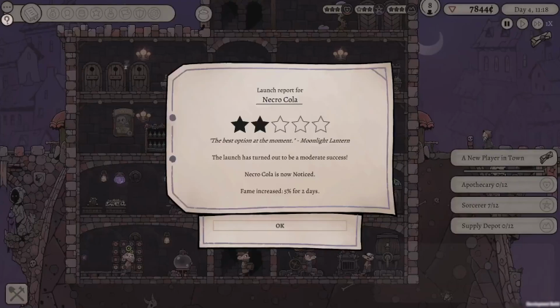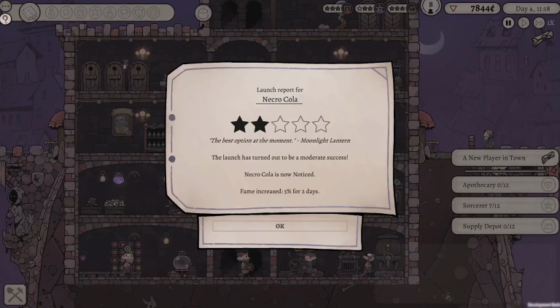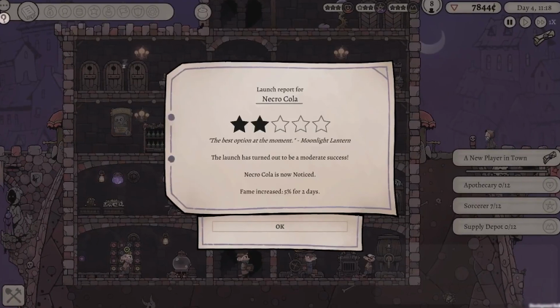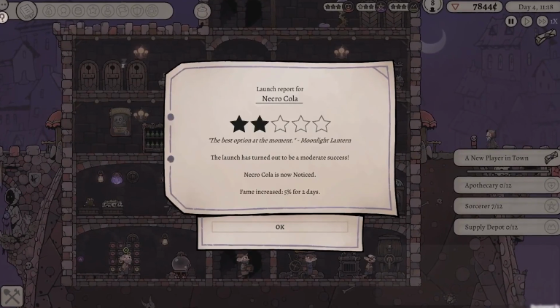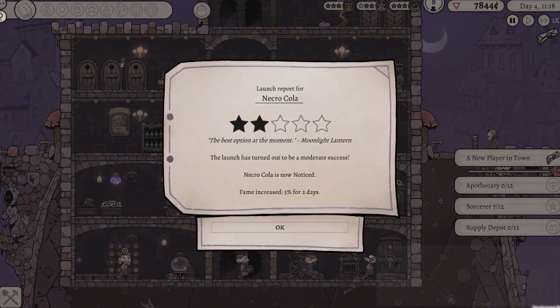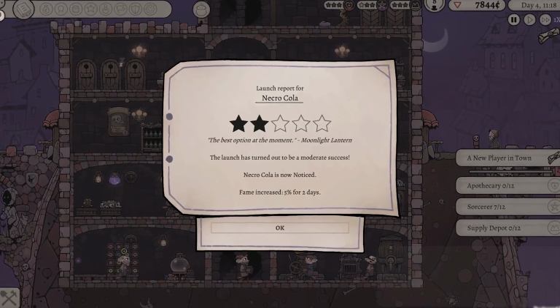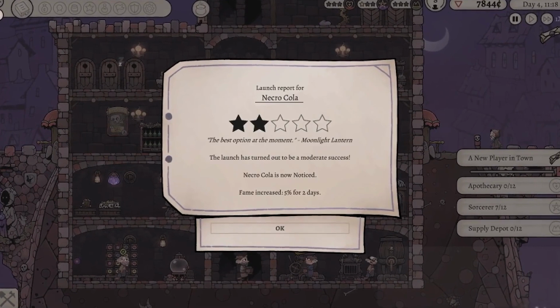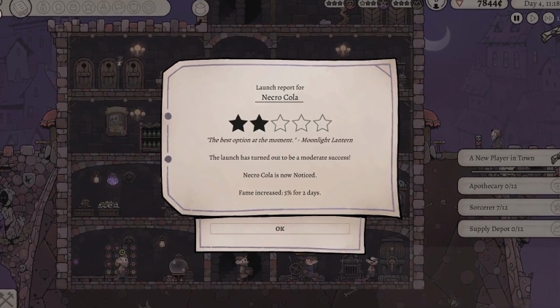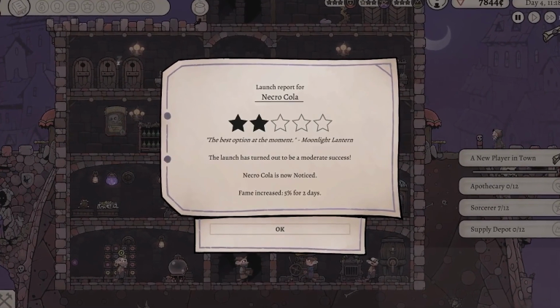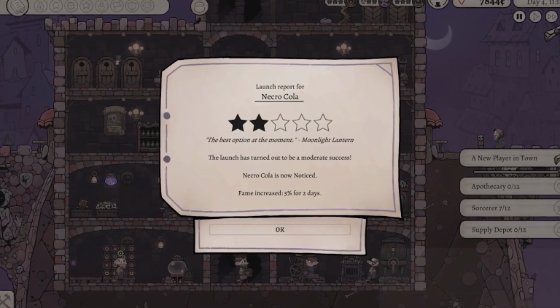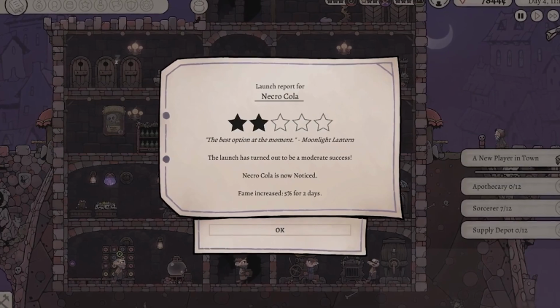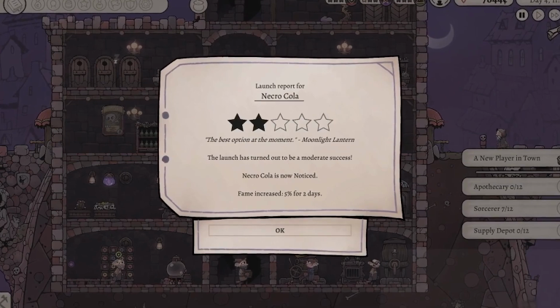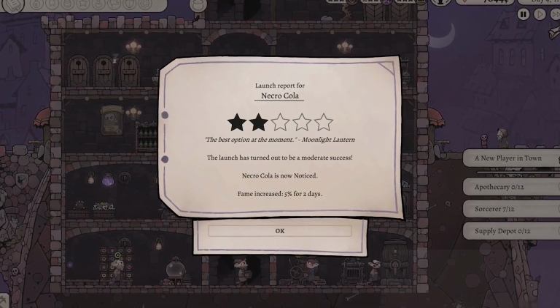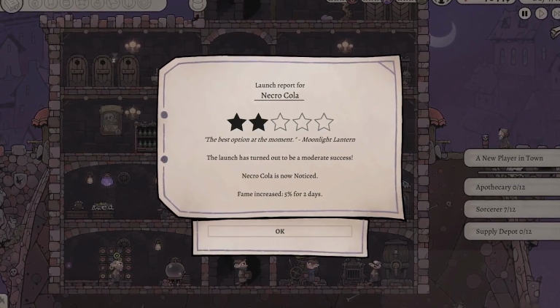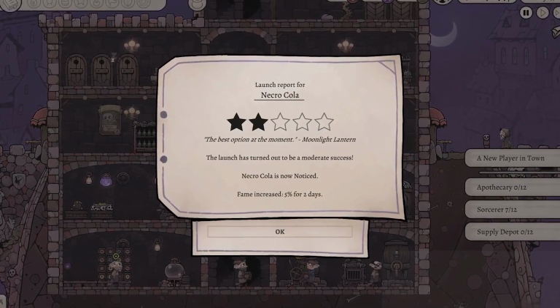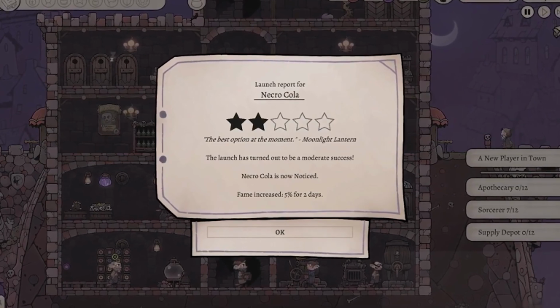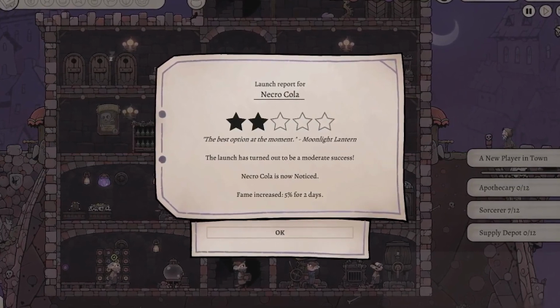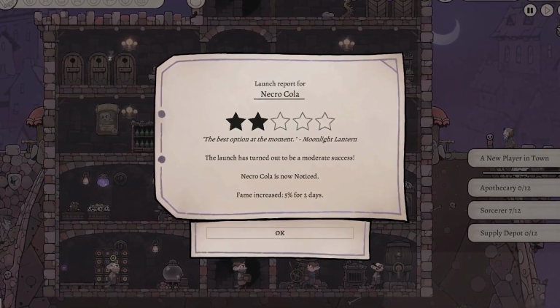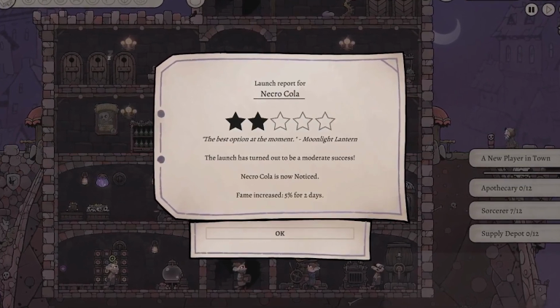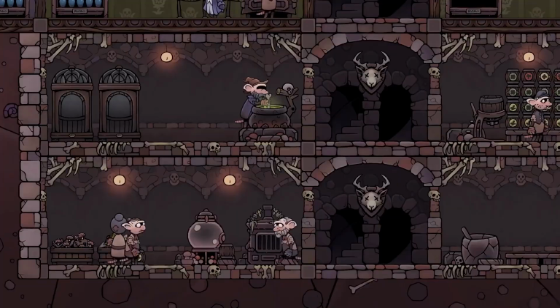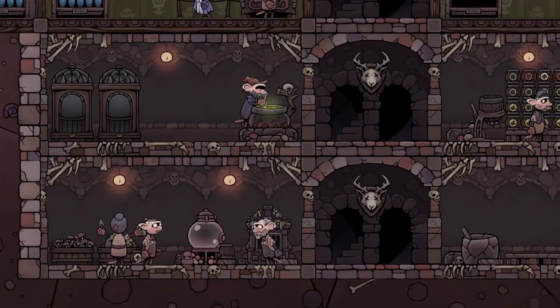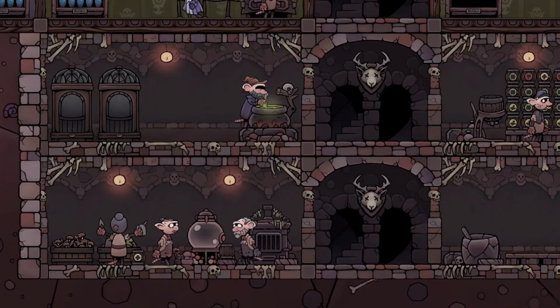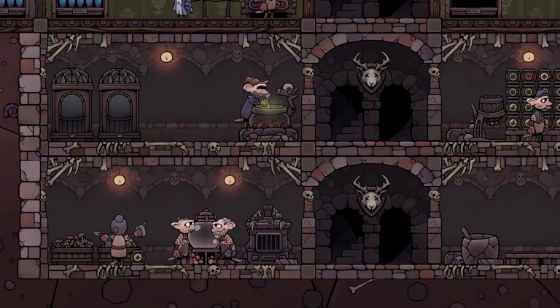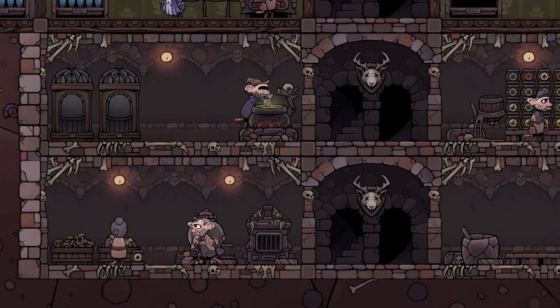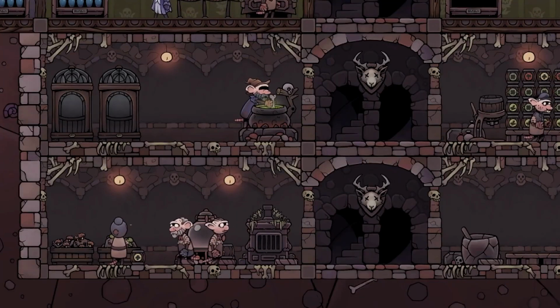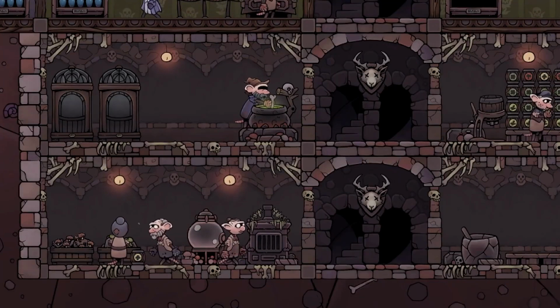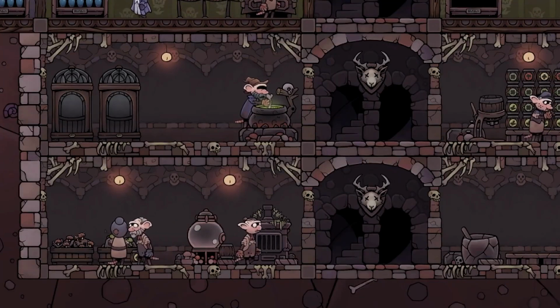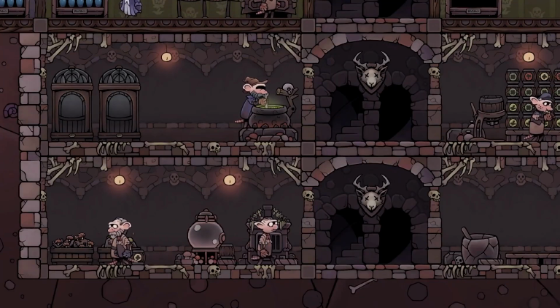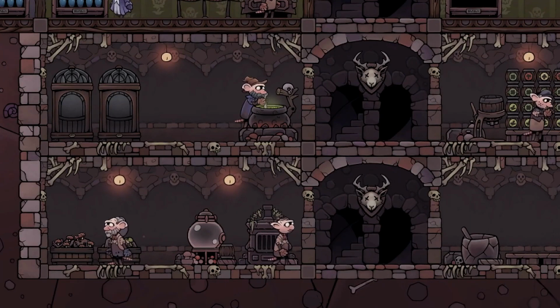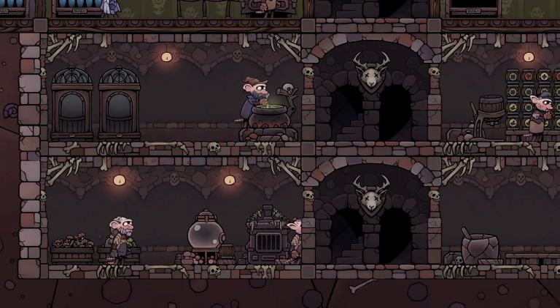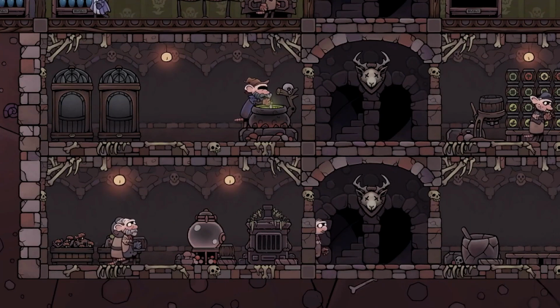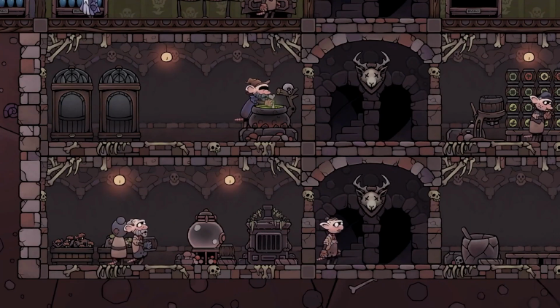Launch marketing campaigns to promote your products. Let everyone in the Moonlight City know that there's a new must-have potion on the market.